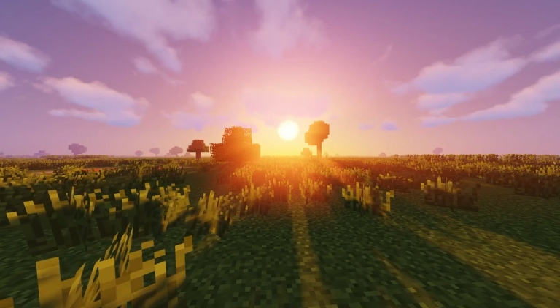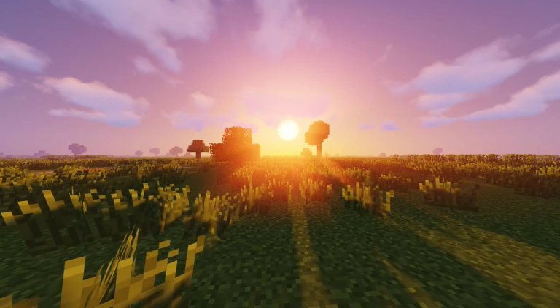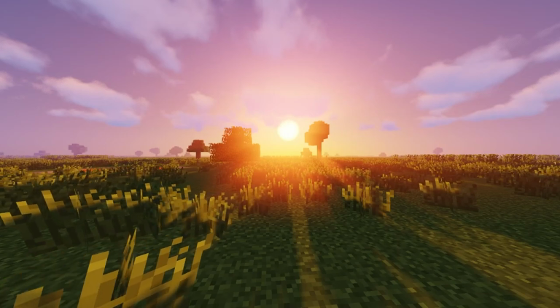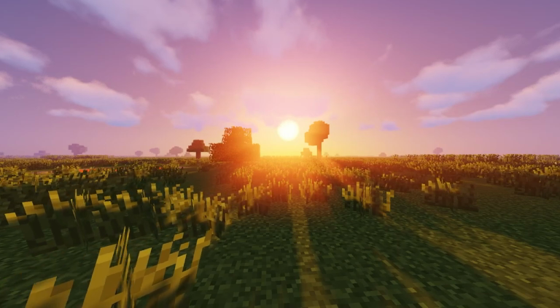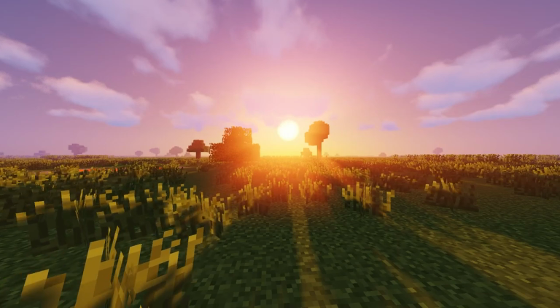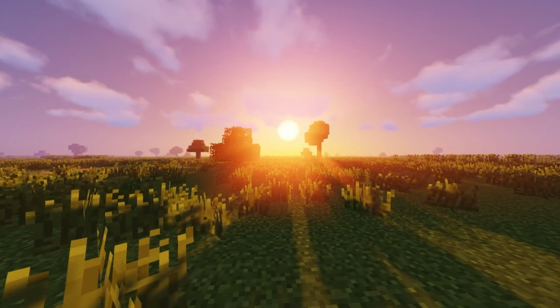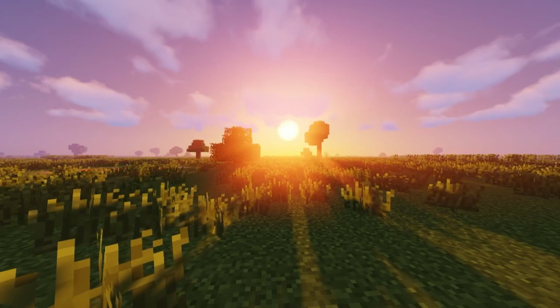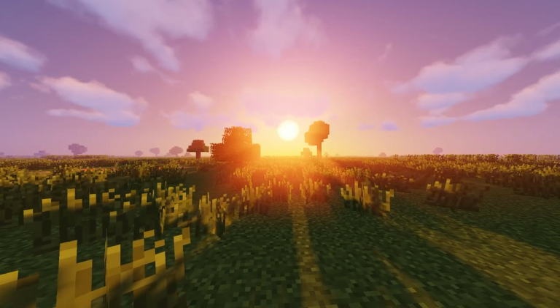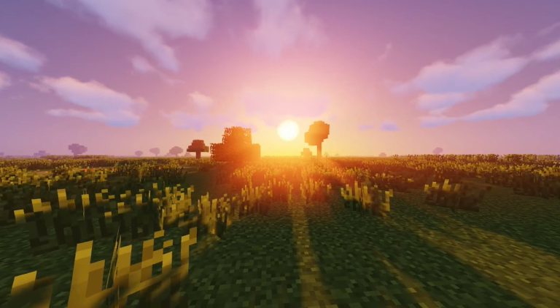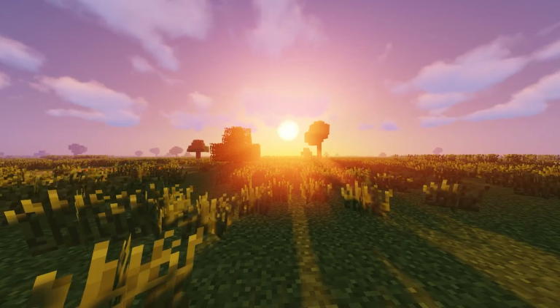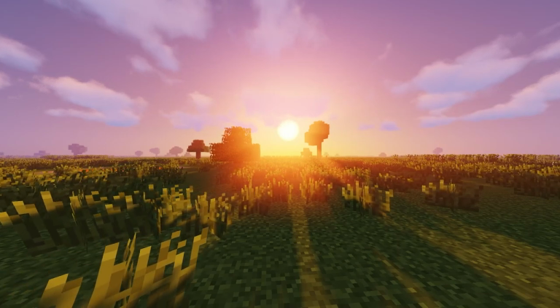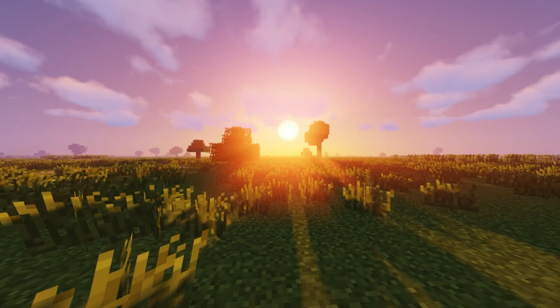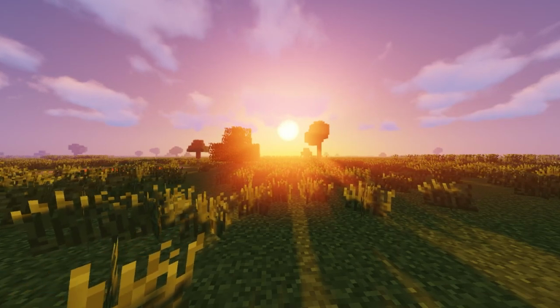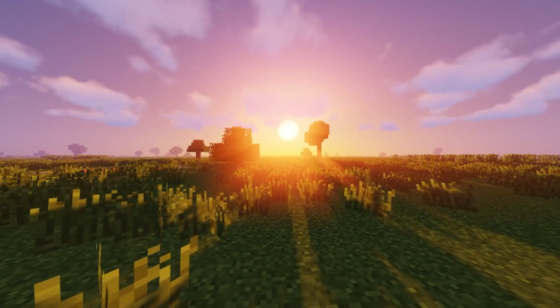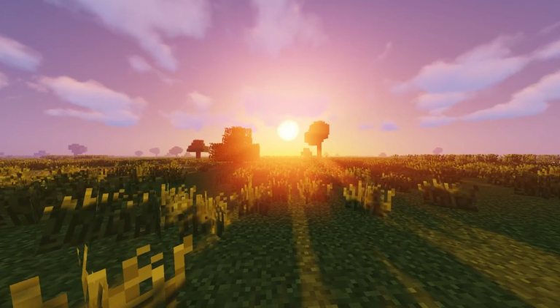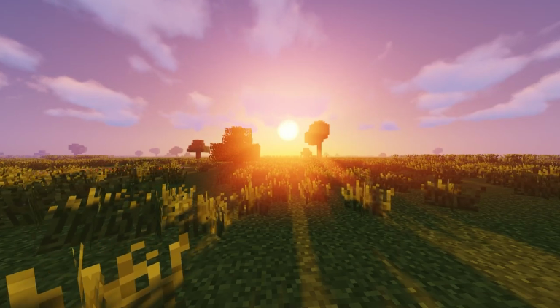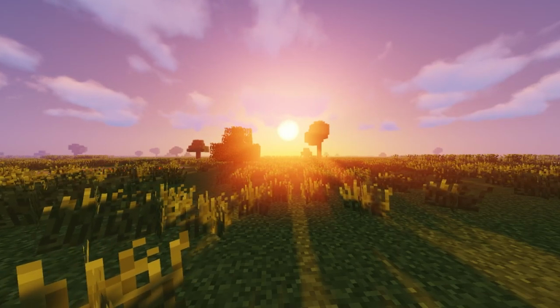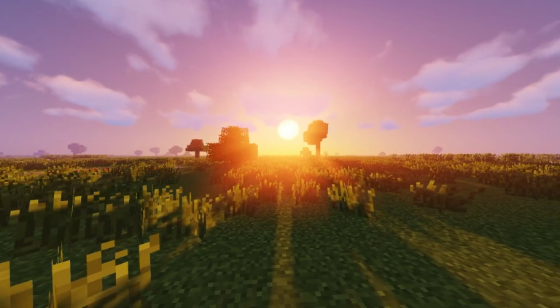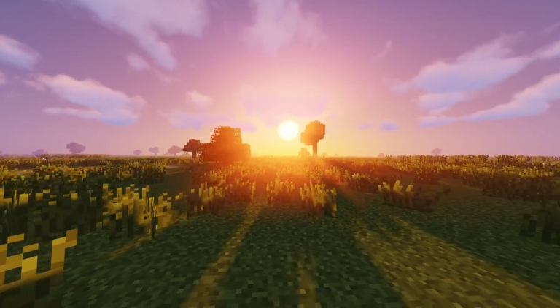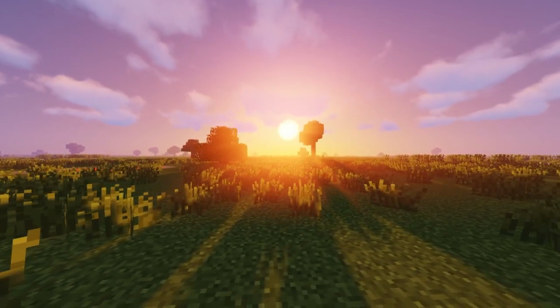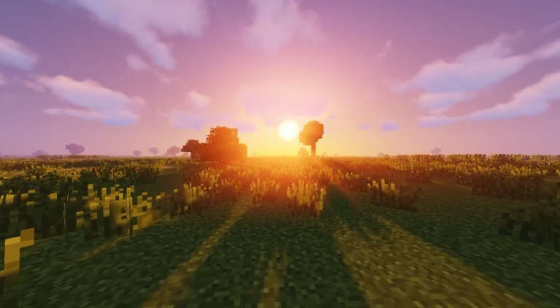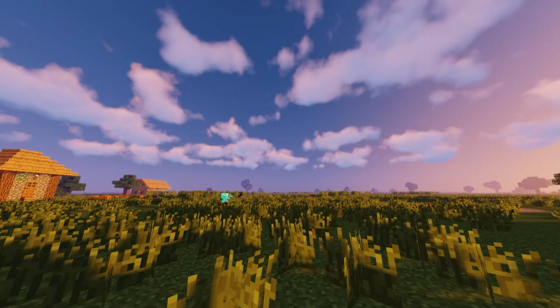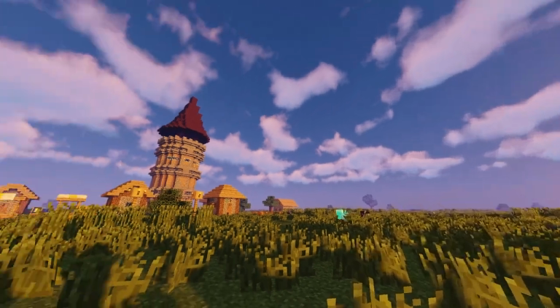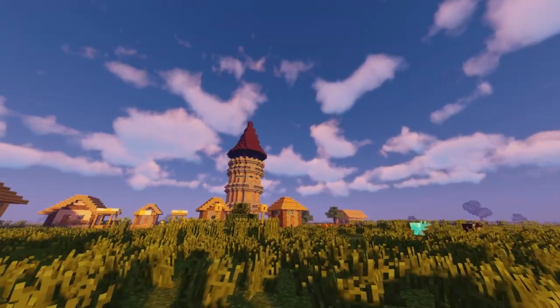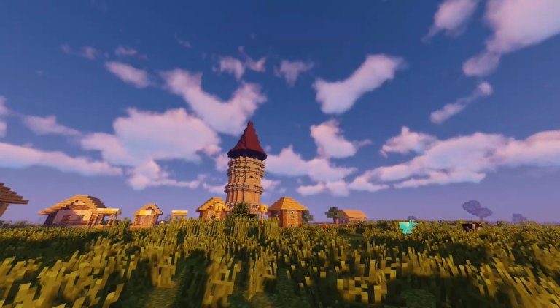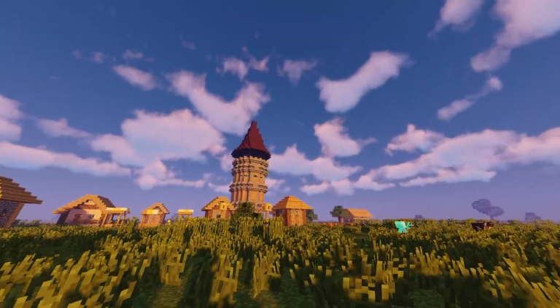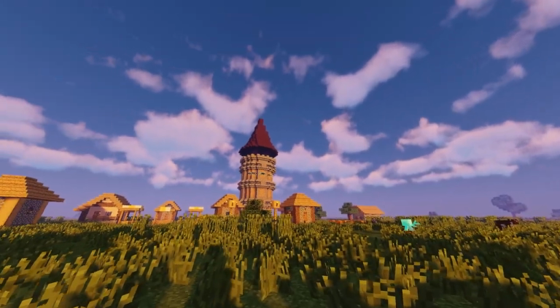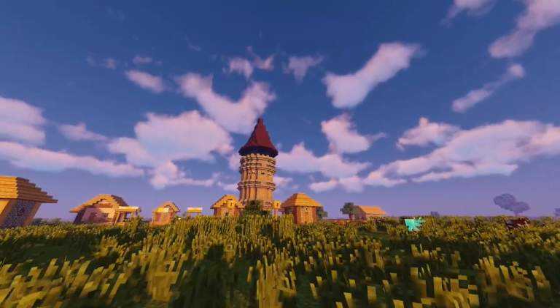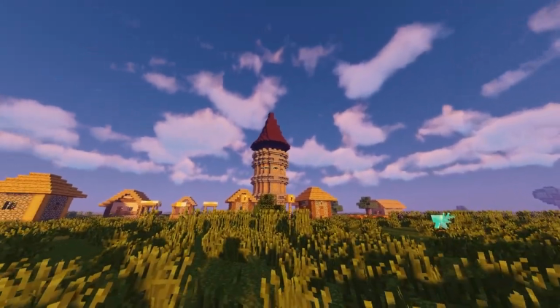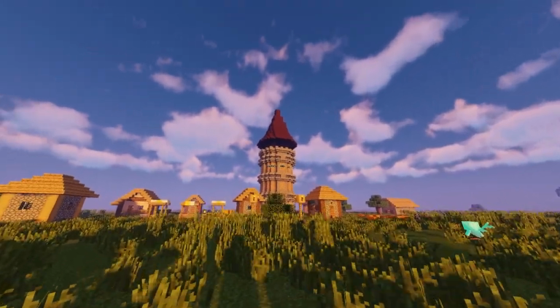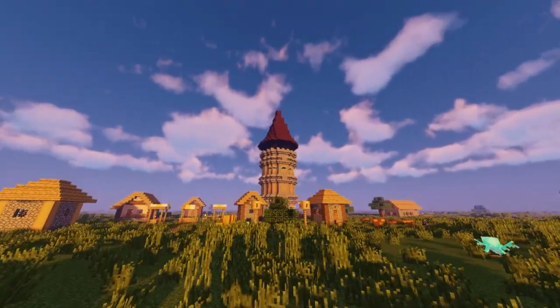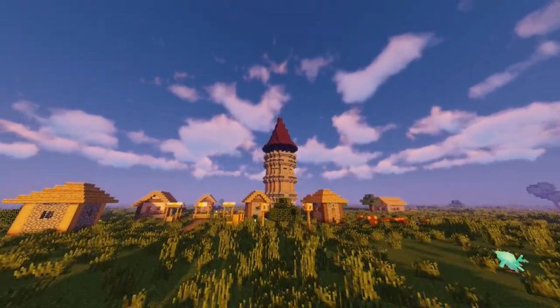Hey everybody, this is PerfectStorm479, here to showcase to you this wizard tower that I've made.